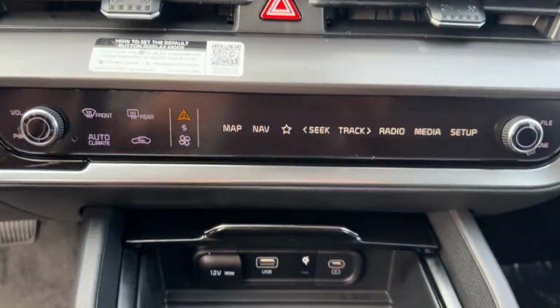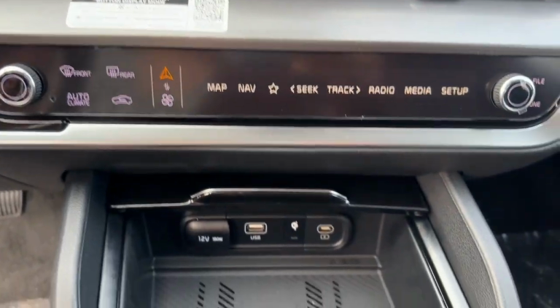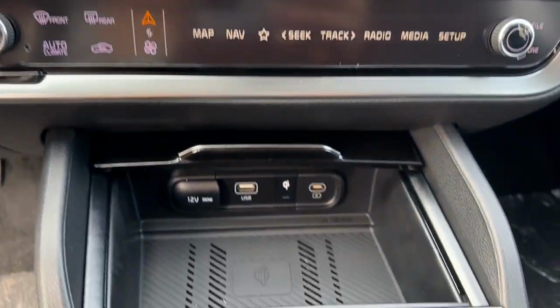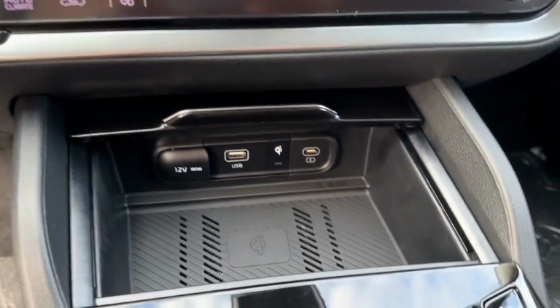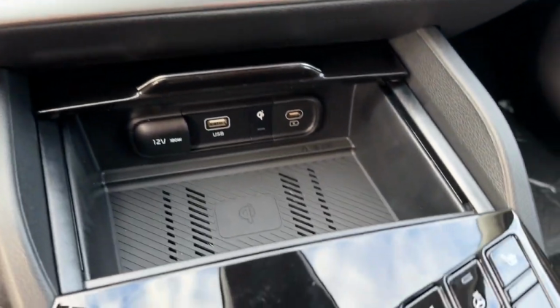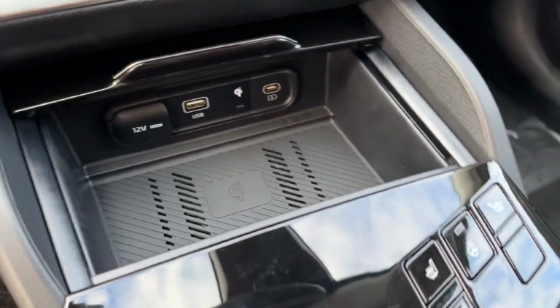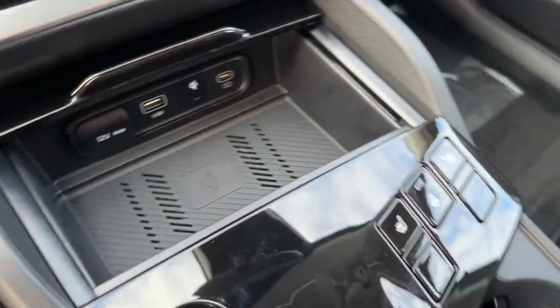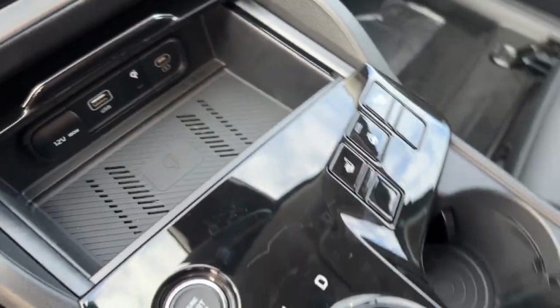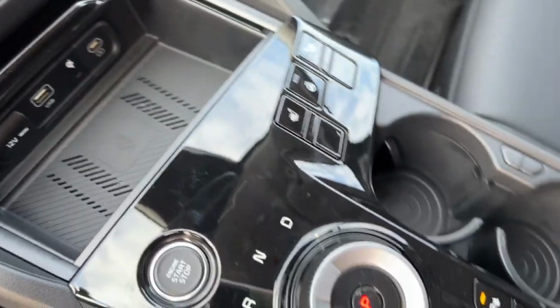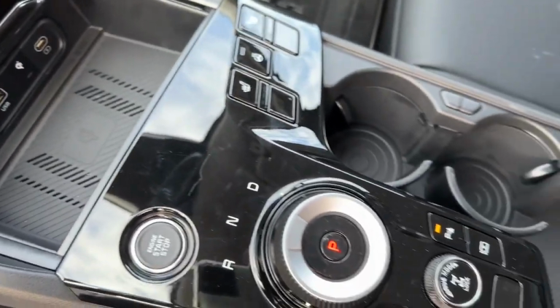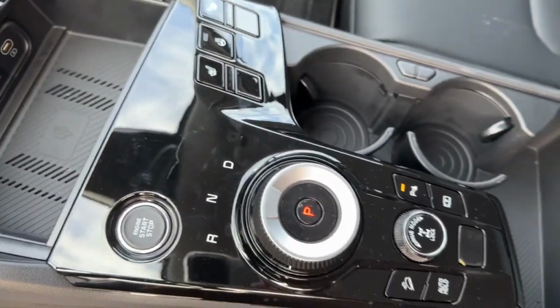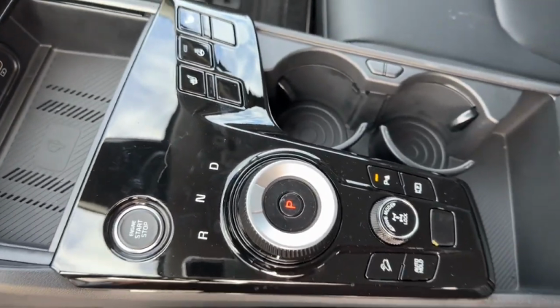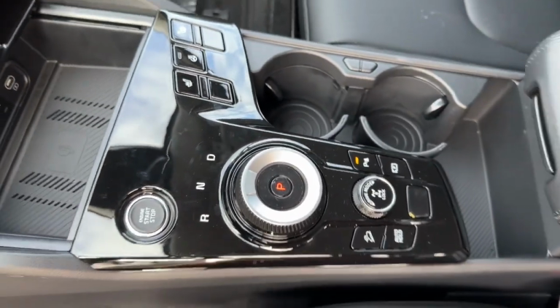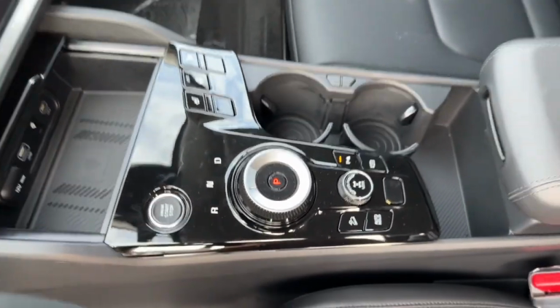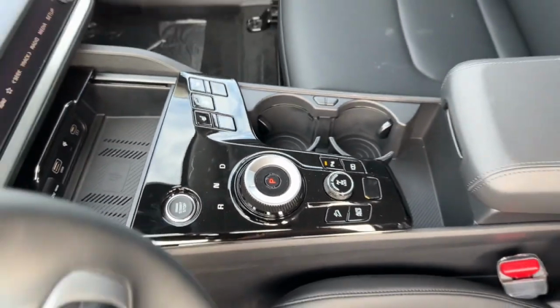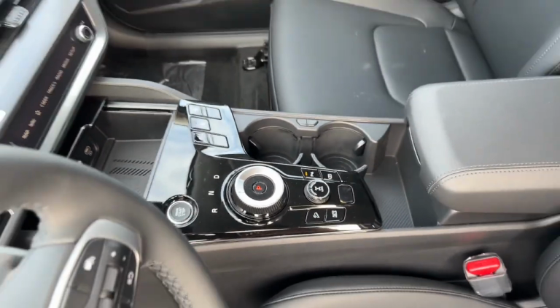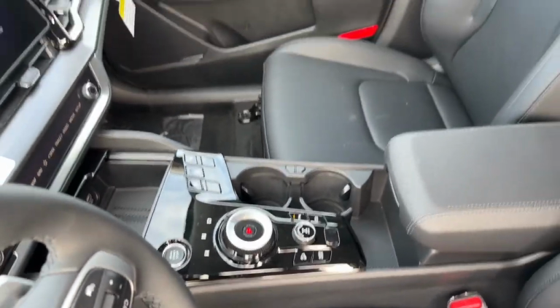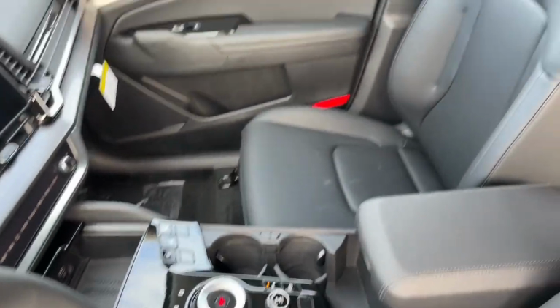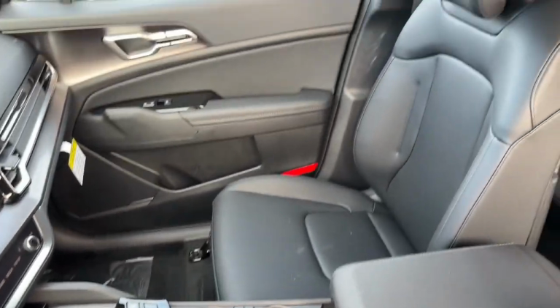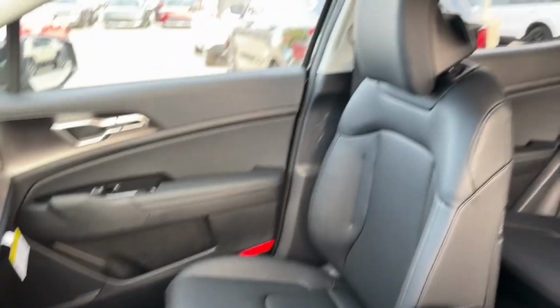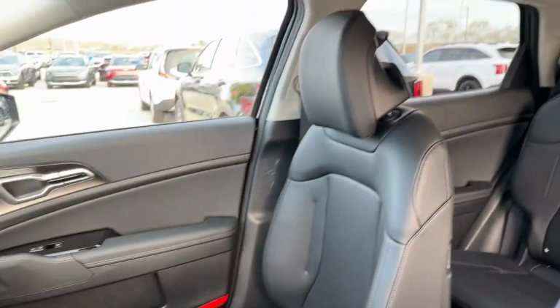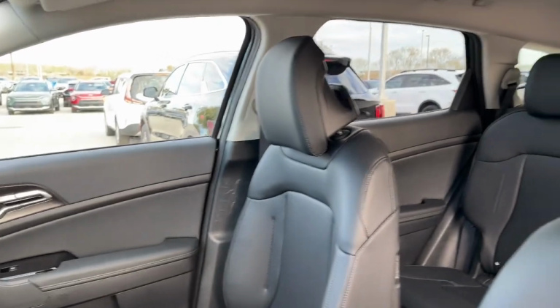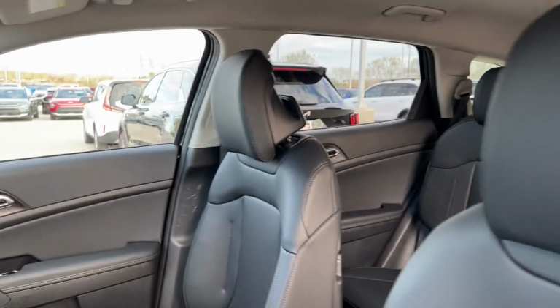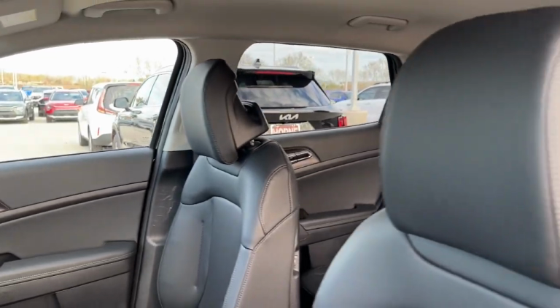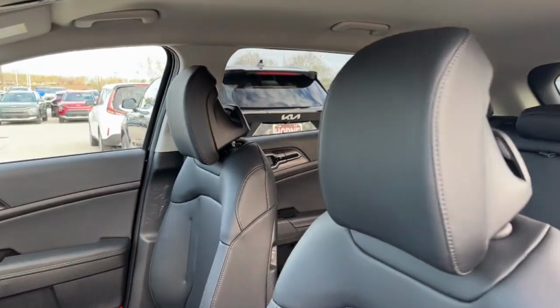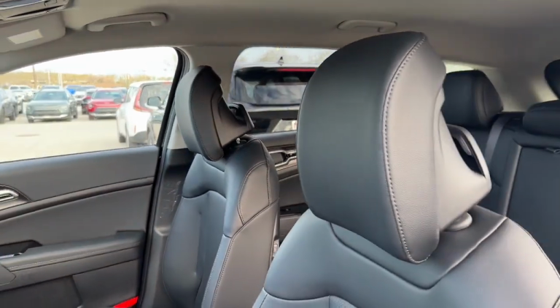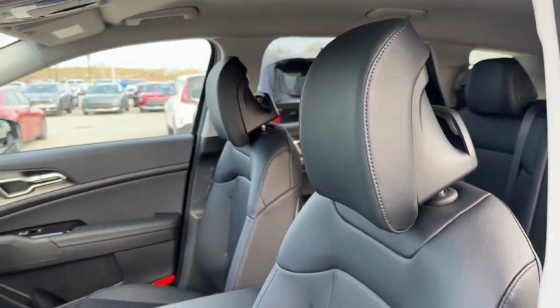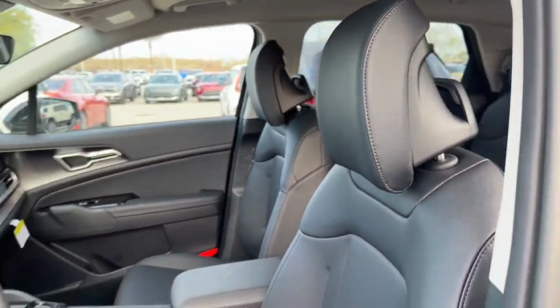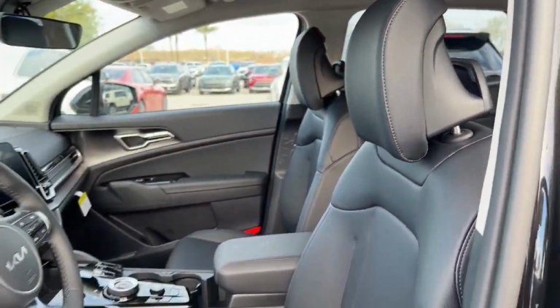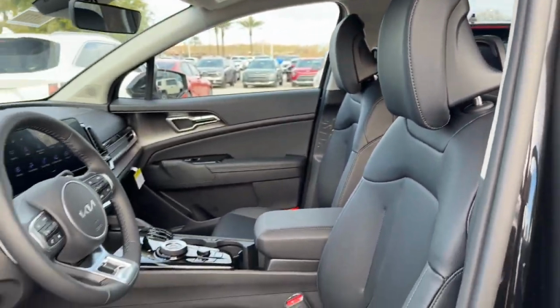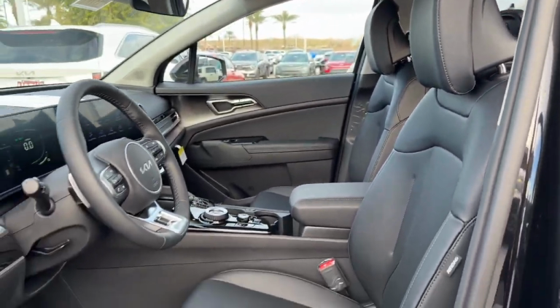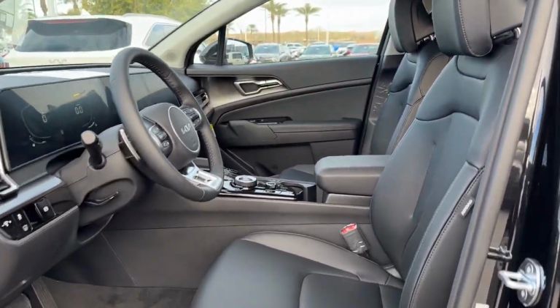Treat yourself to a road test today. Our staff will toss you the keys and give you an outstanding customer experience.